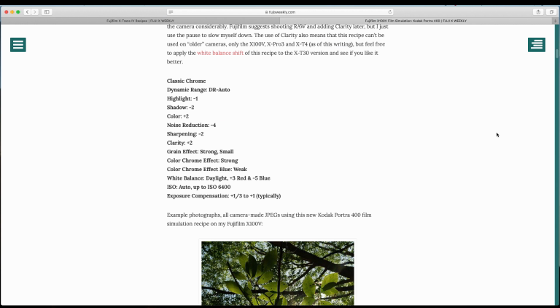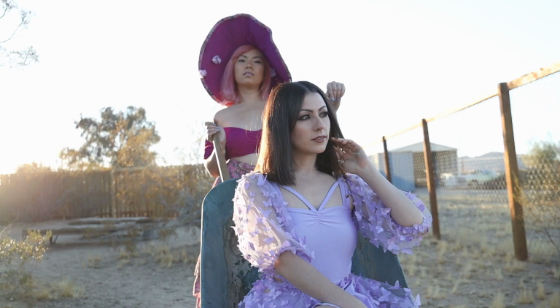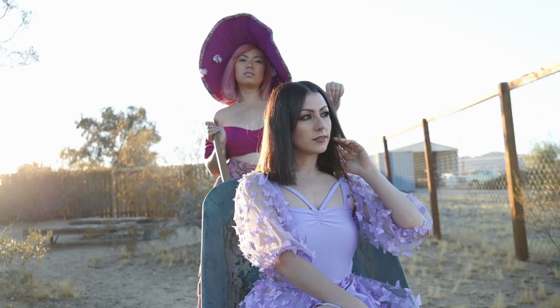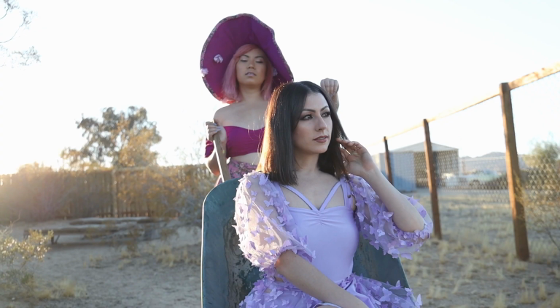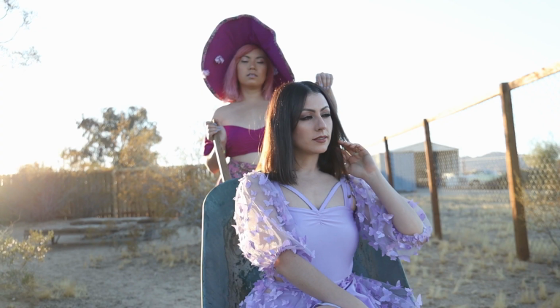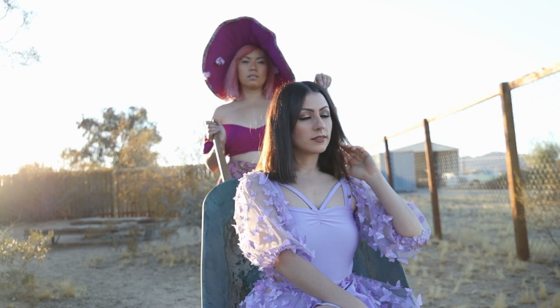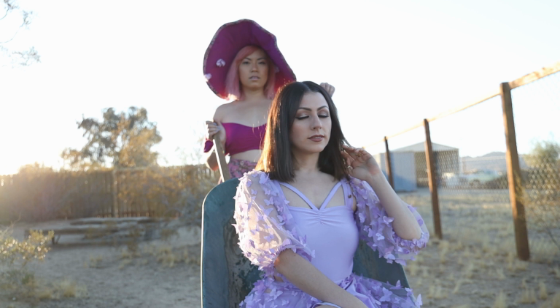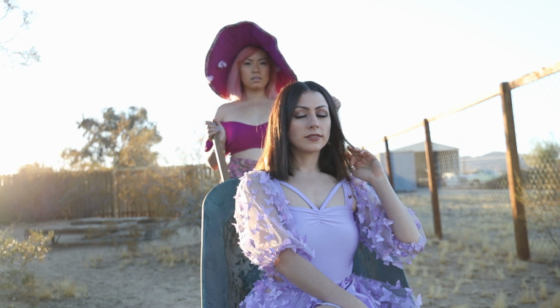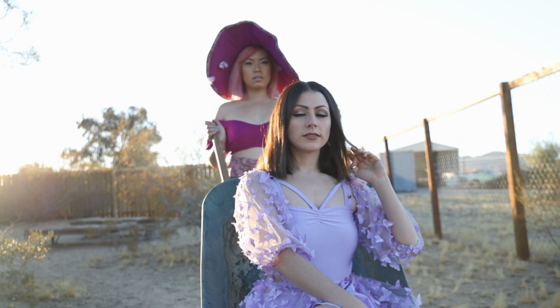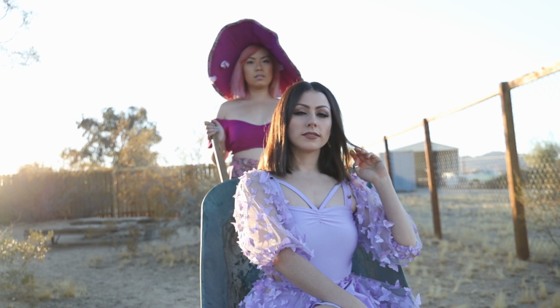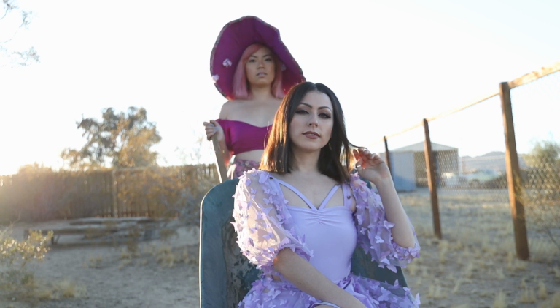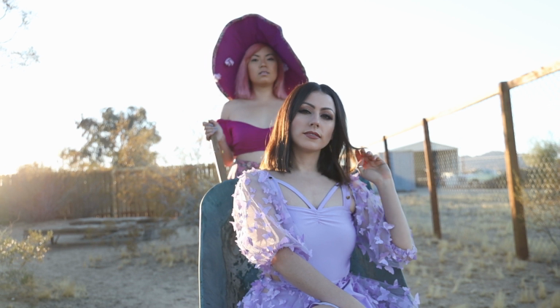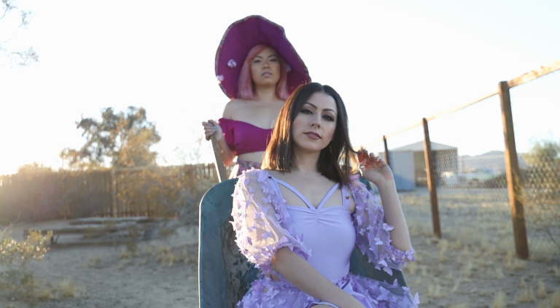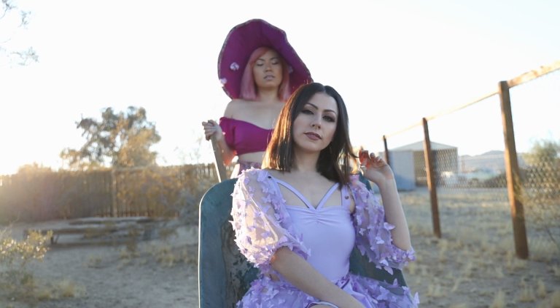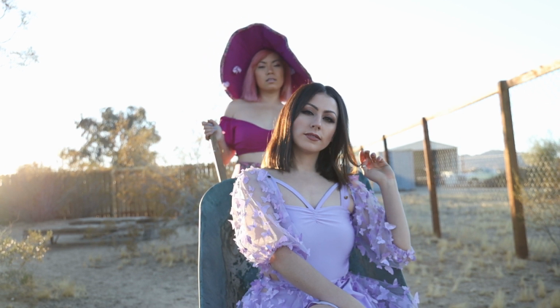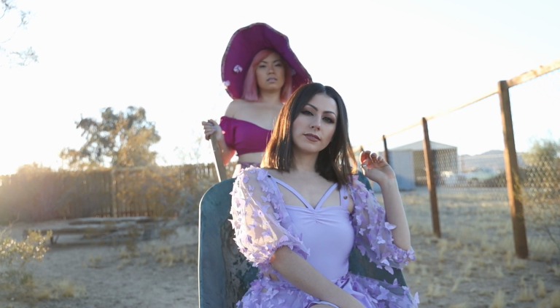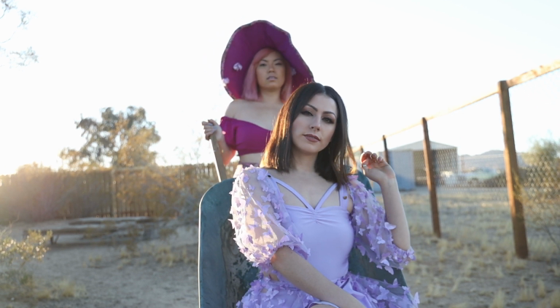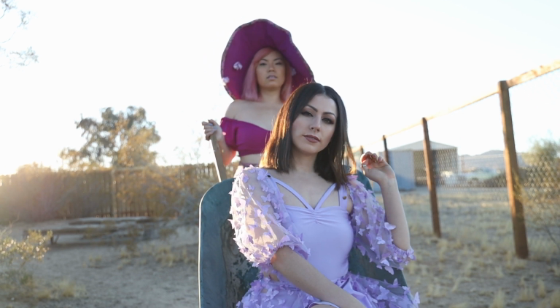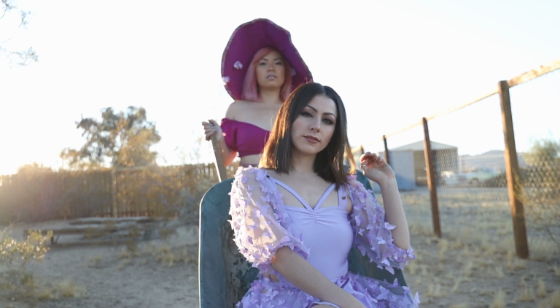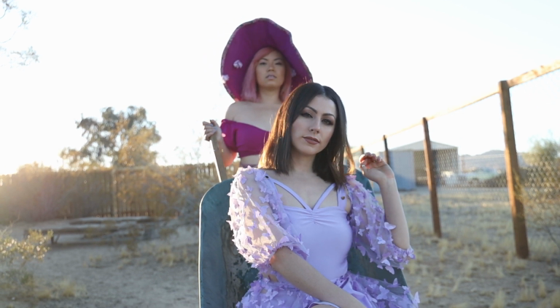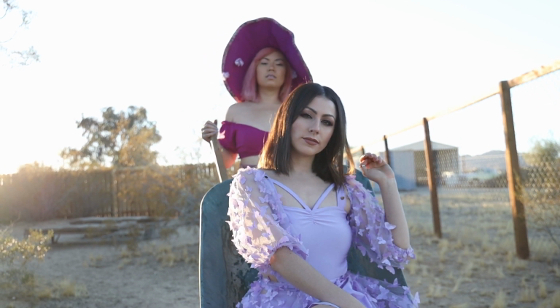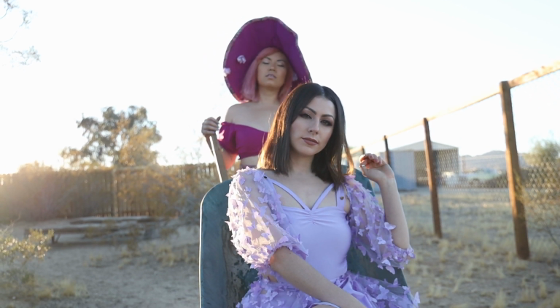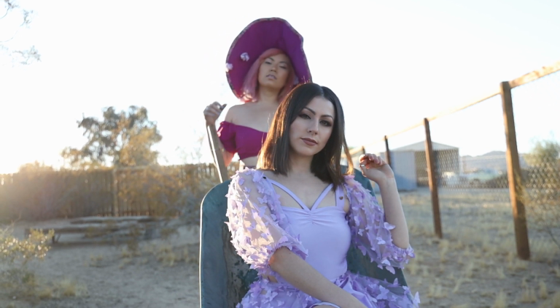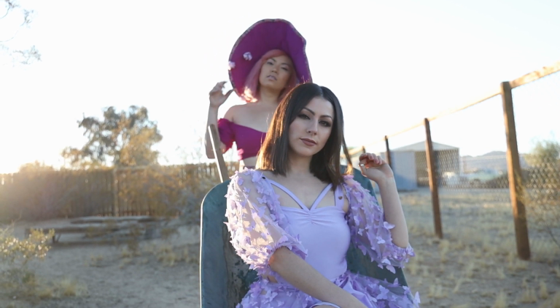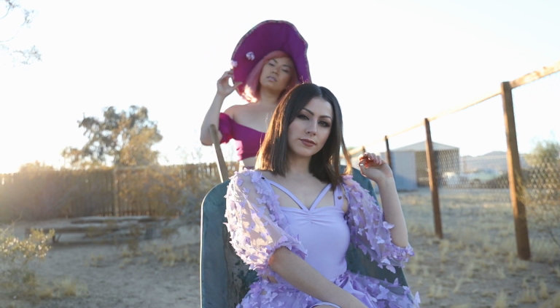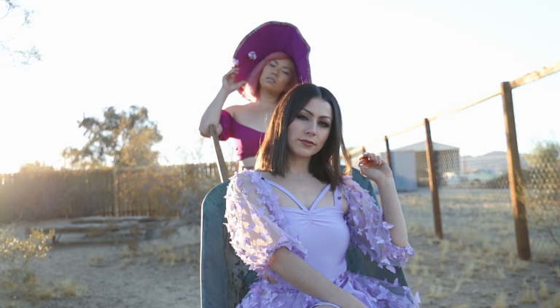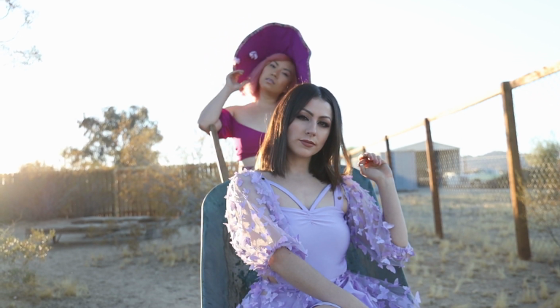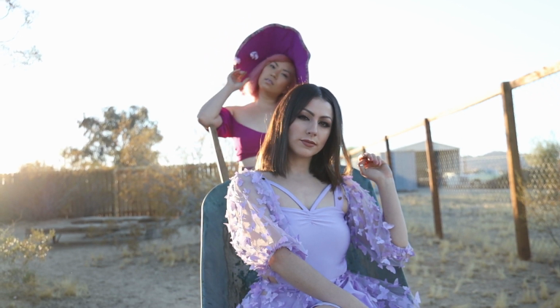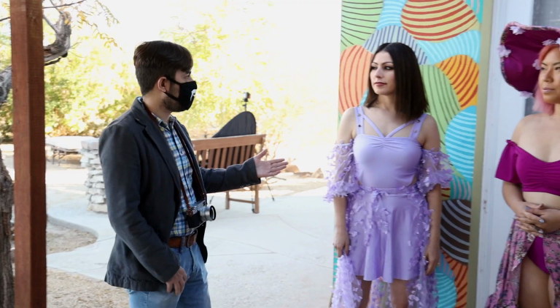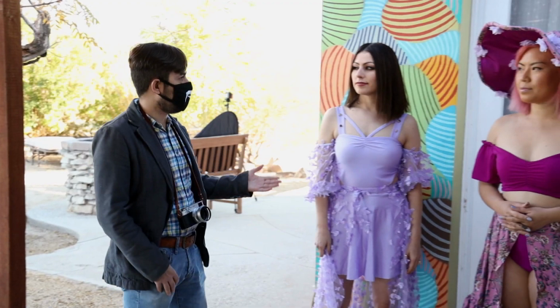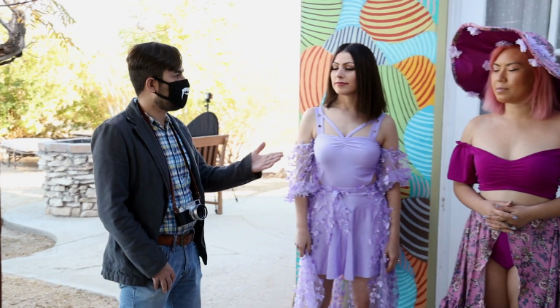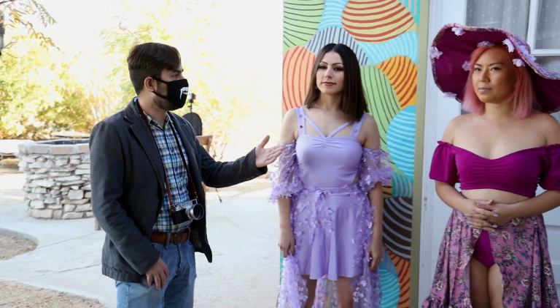For today's portrait shoot, we're going to be working with two very talented models. I'd like you to meet Jessica and Joy.